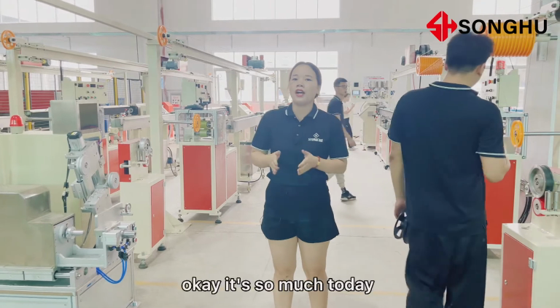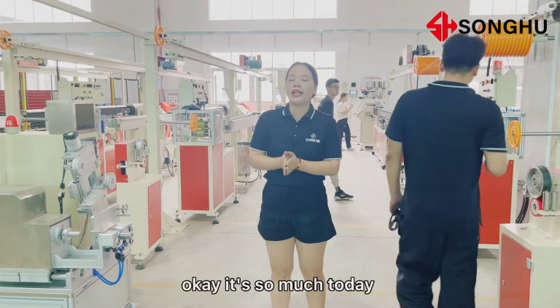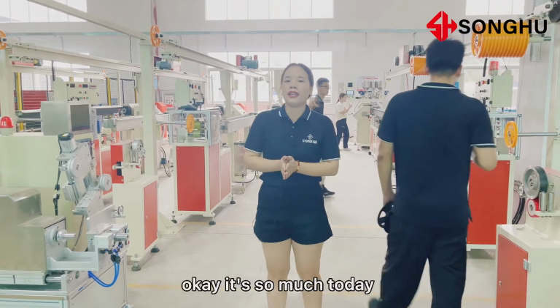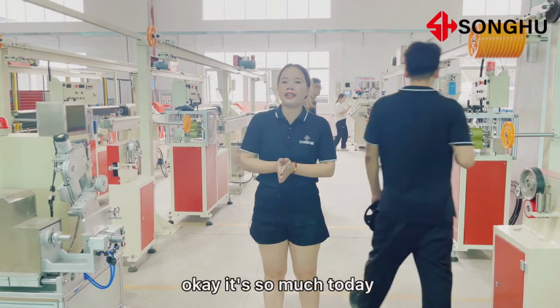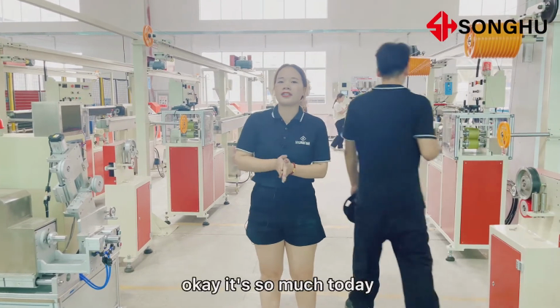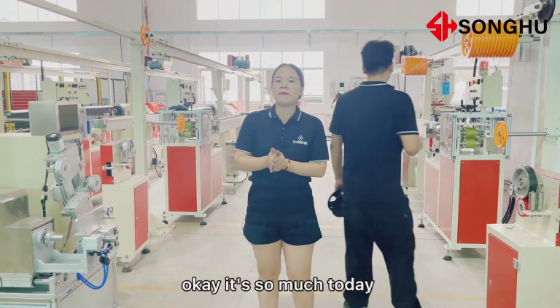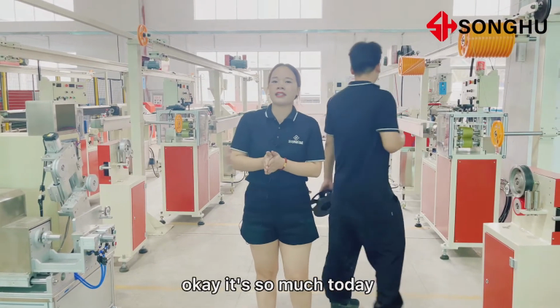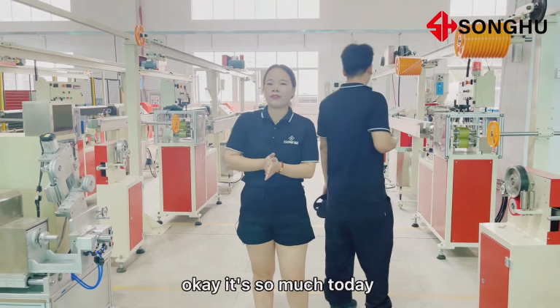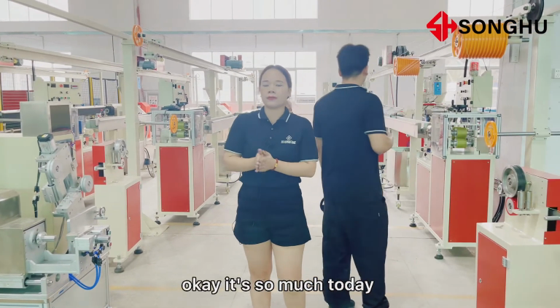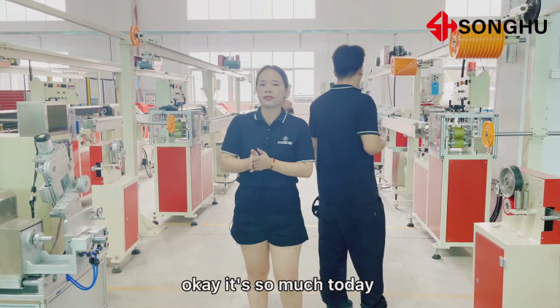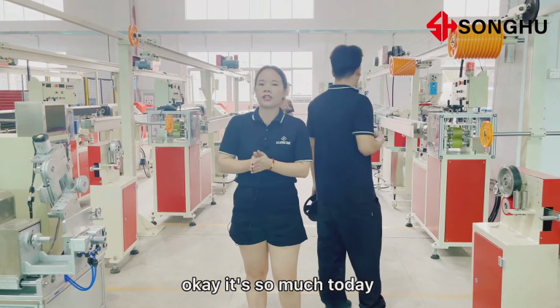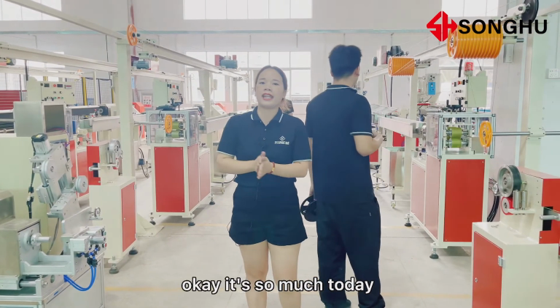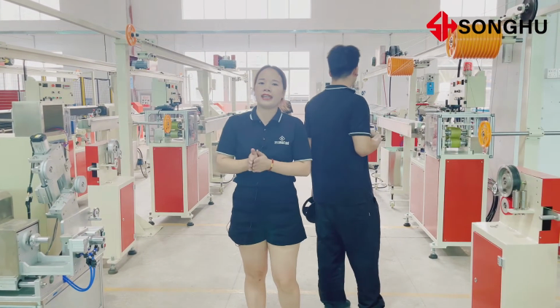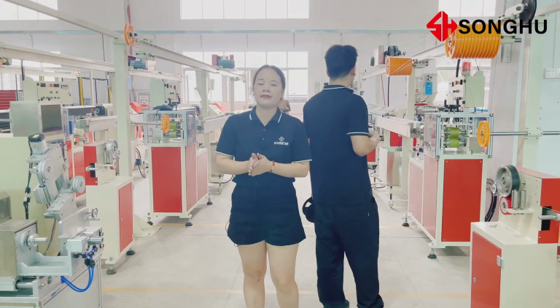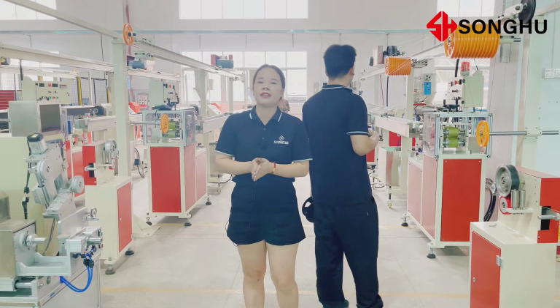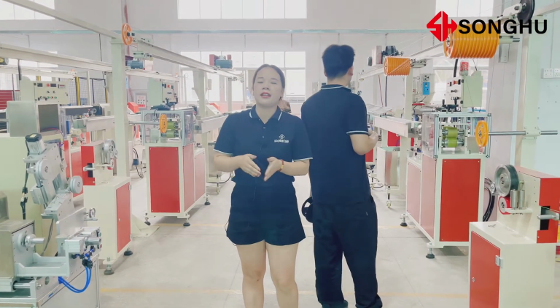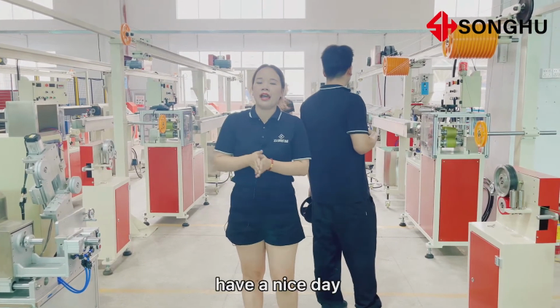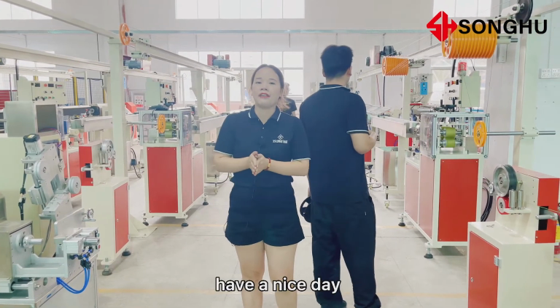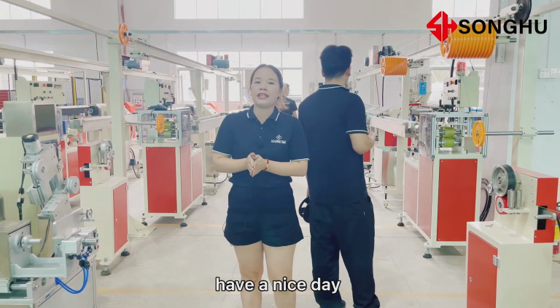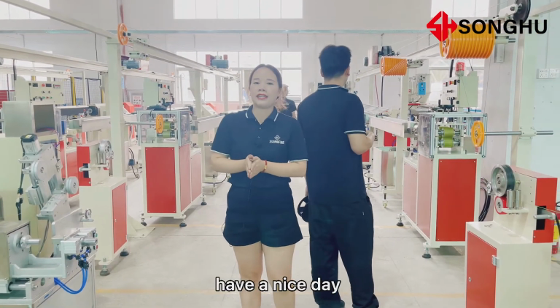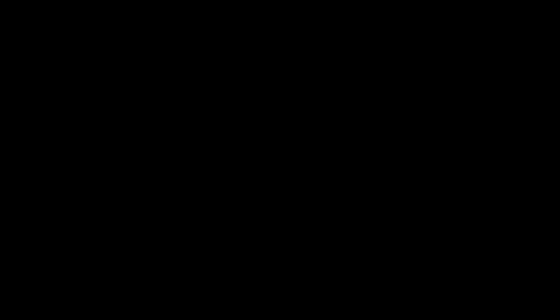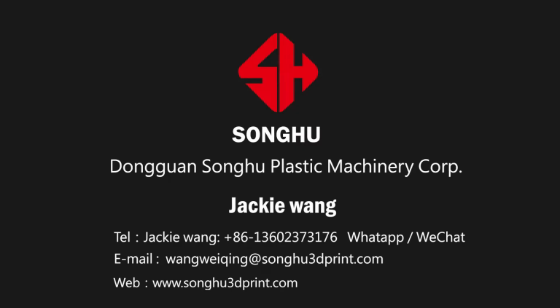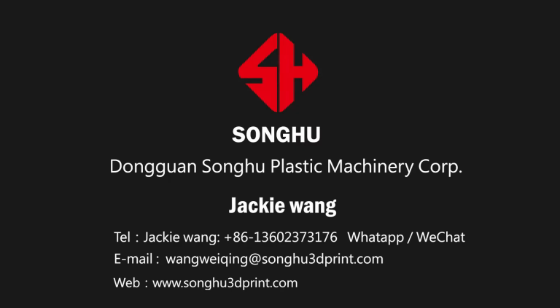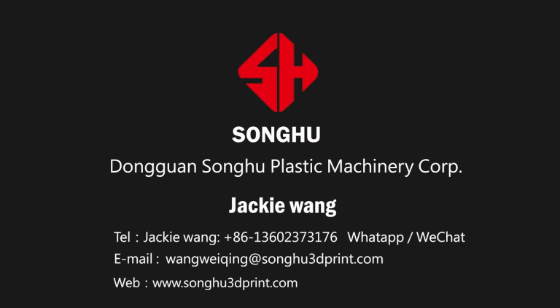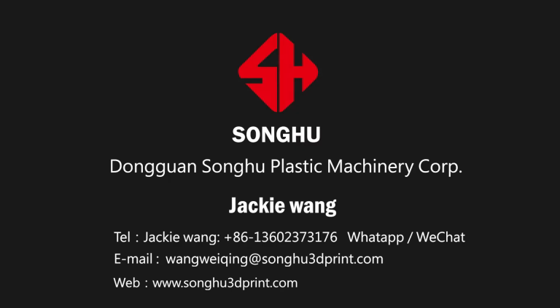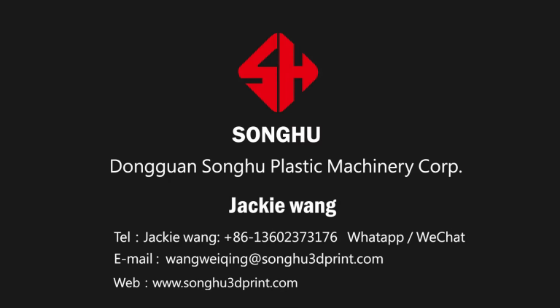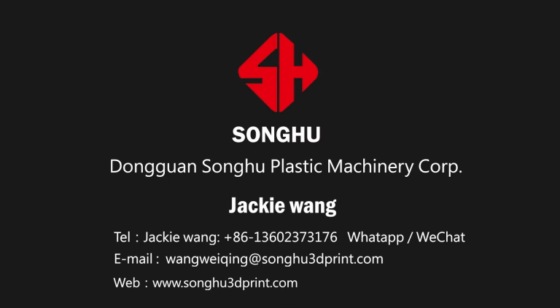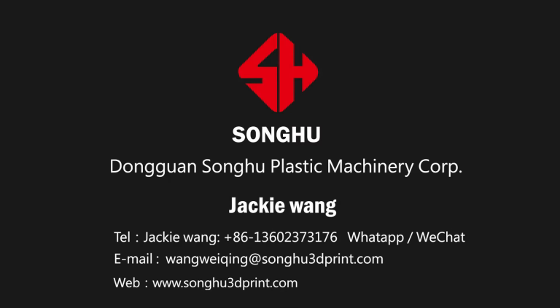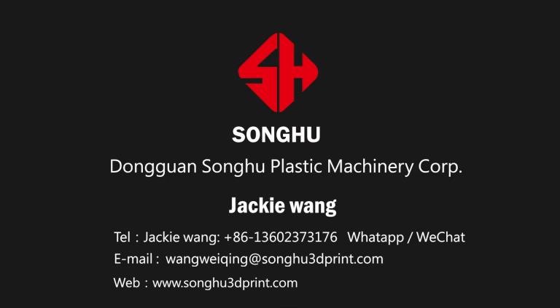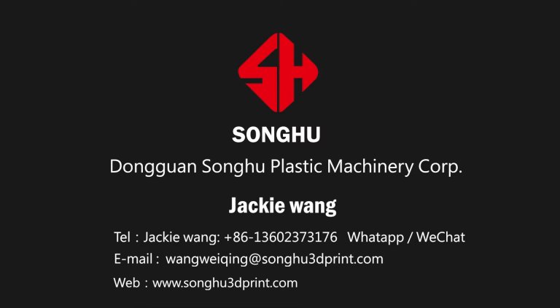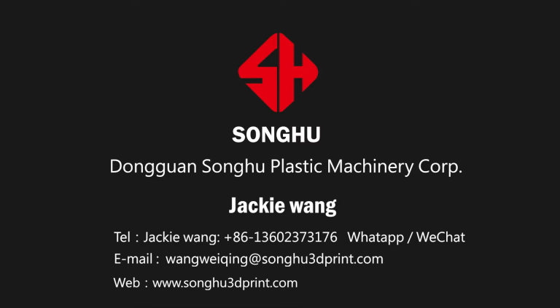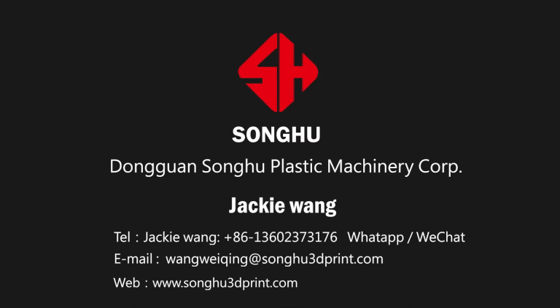That's all for today. Have a nice day. Thank you. Bye bye.